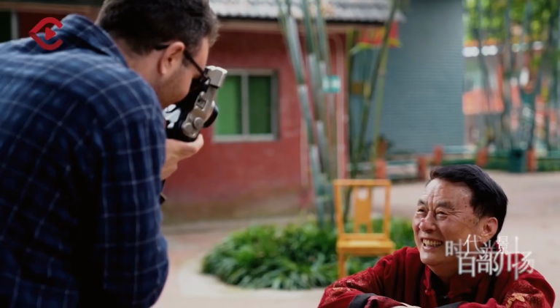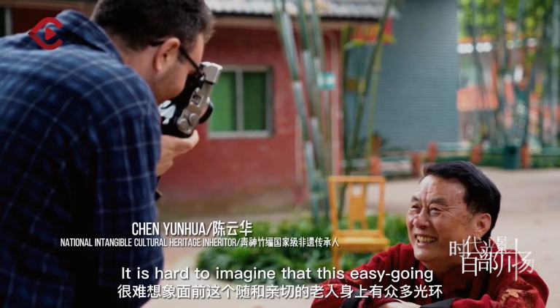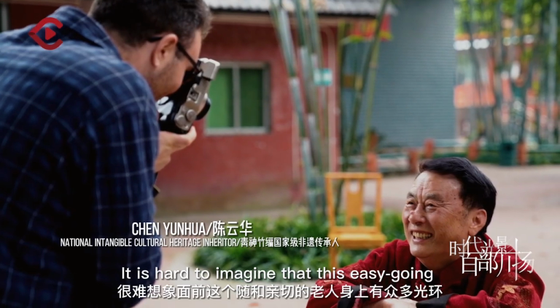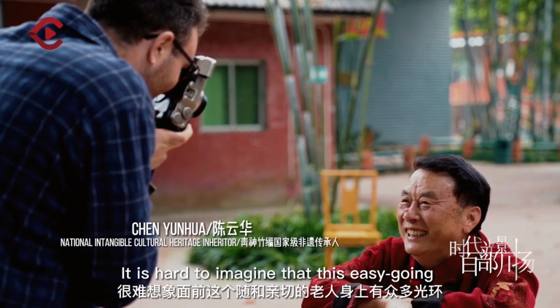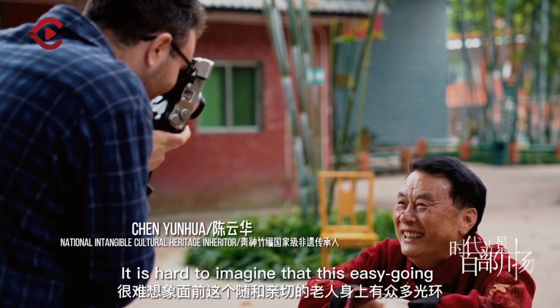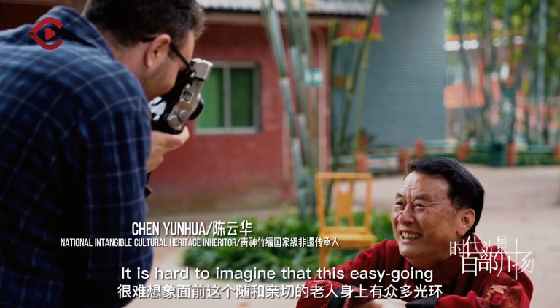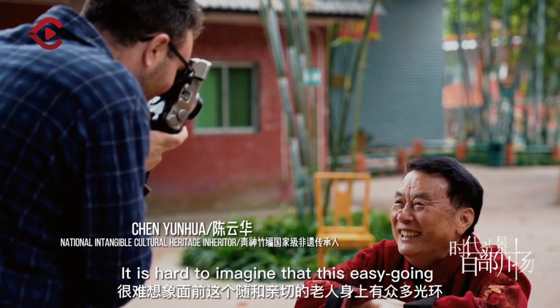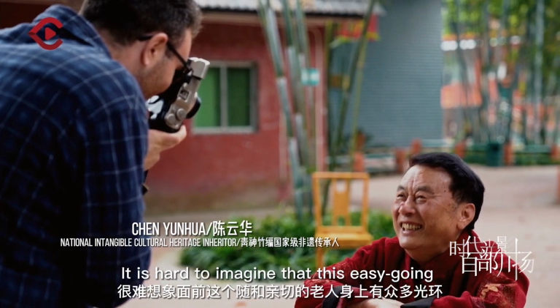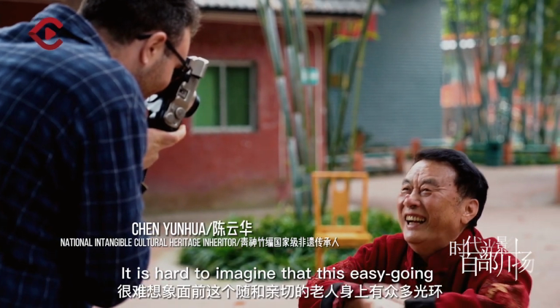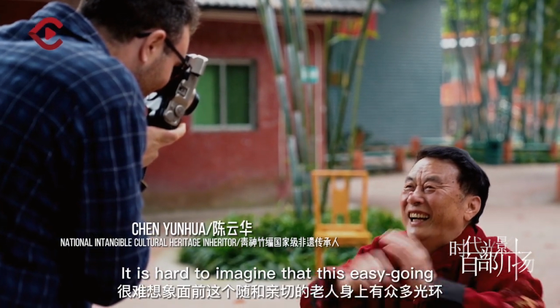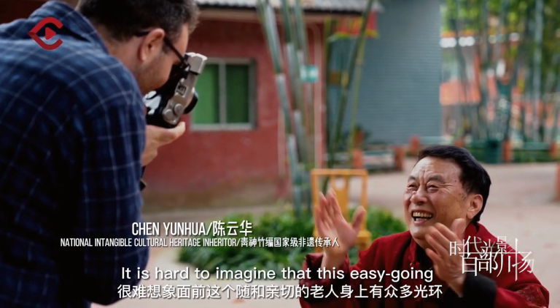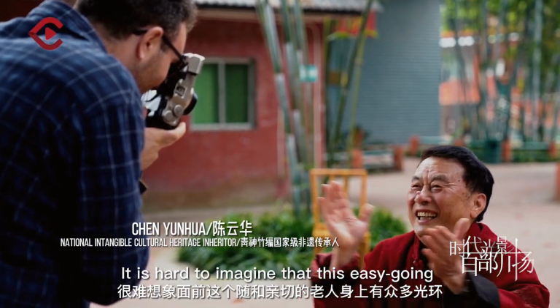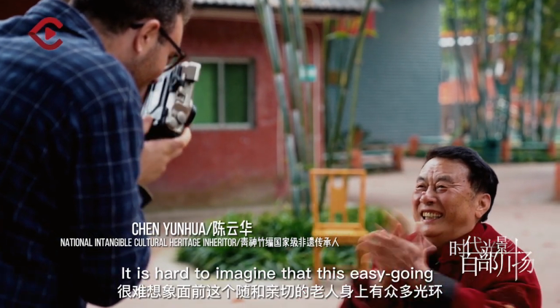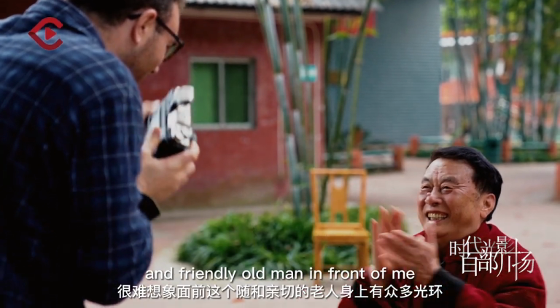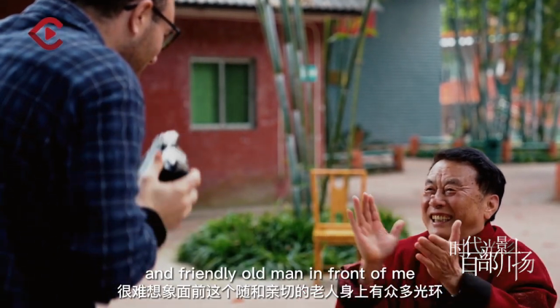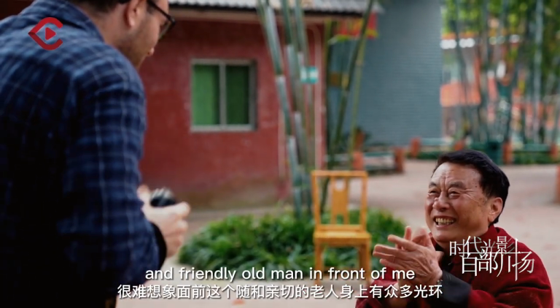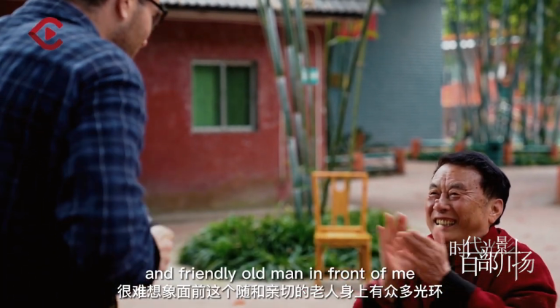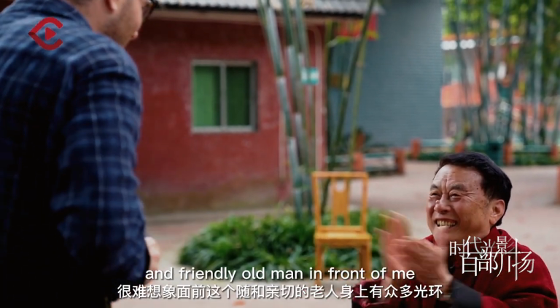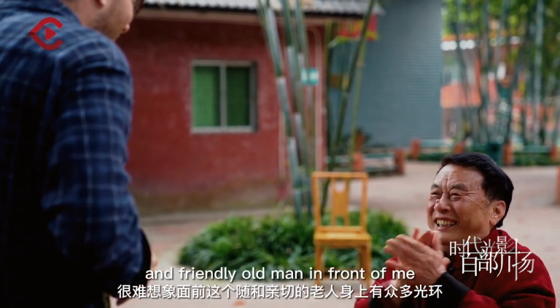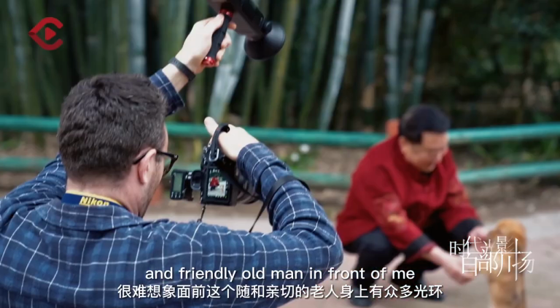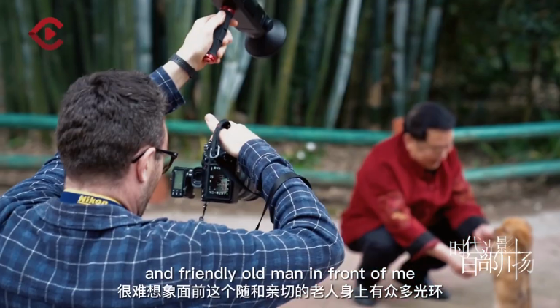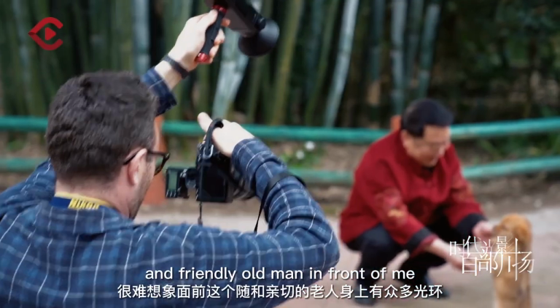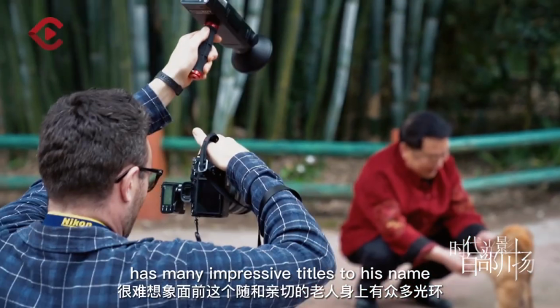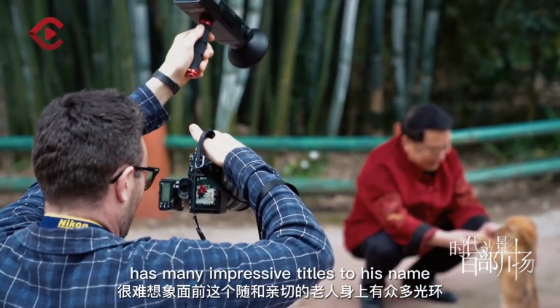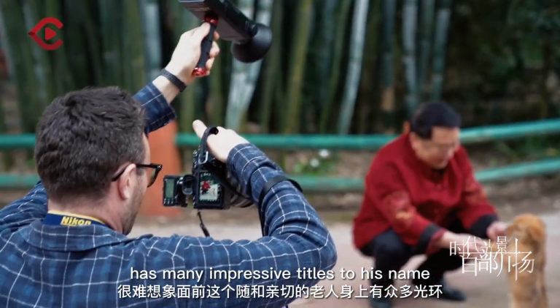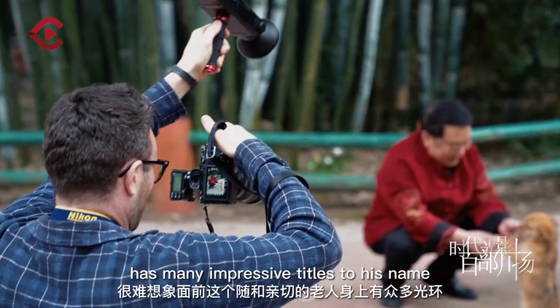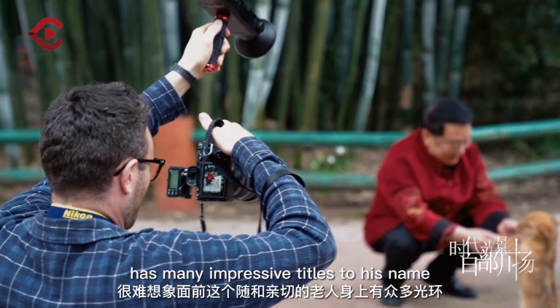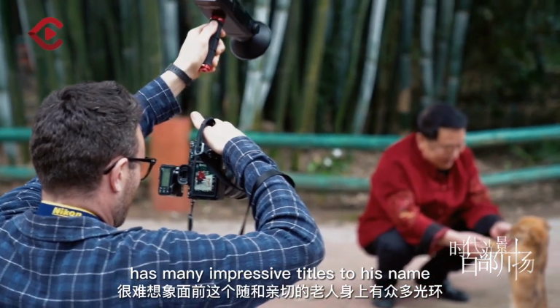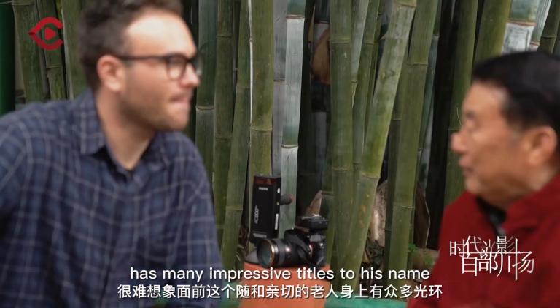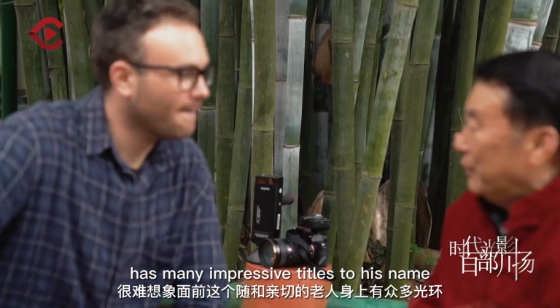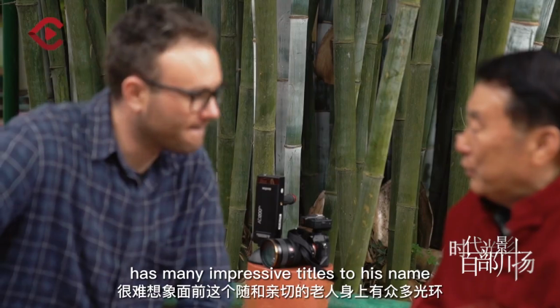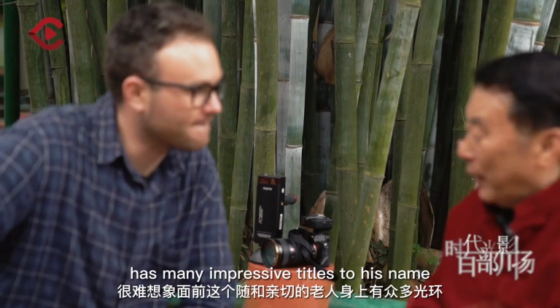It is hard to imagine that this easy-going and friendly old man in front of me has many impressive titles to his name.